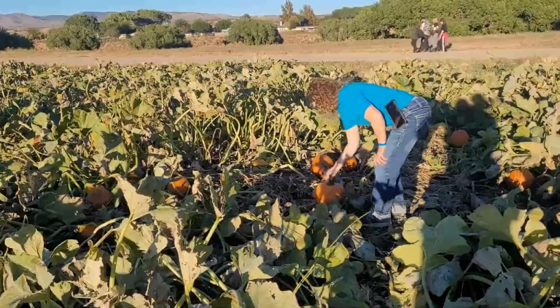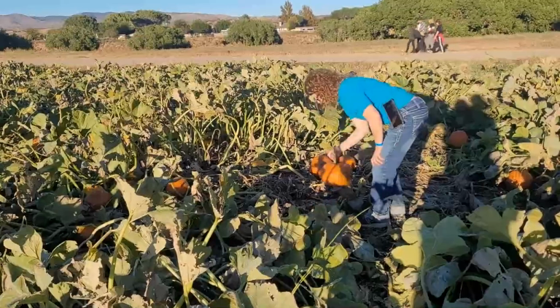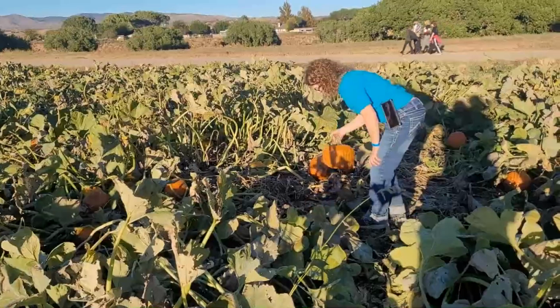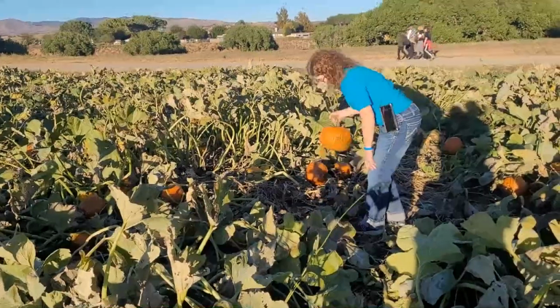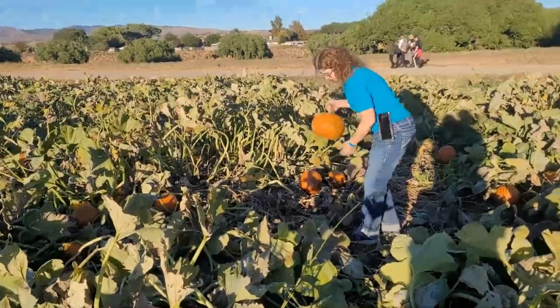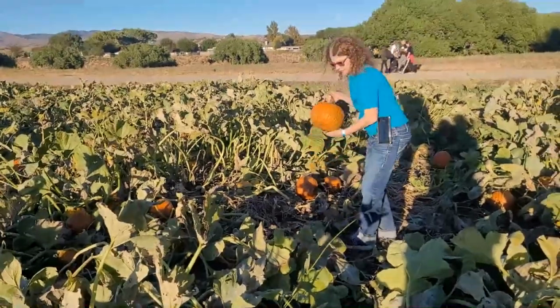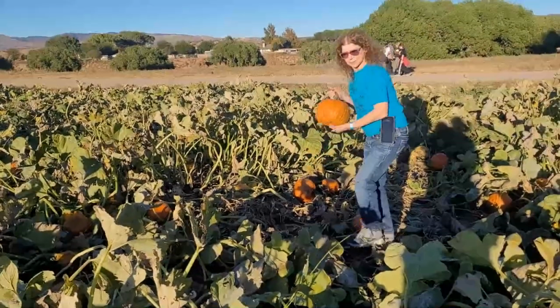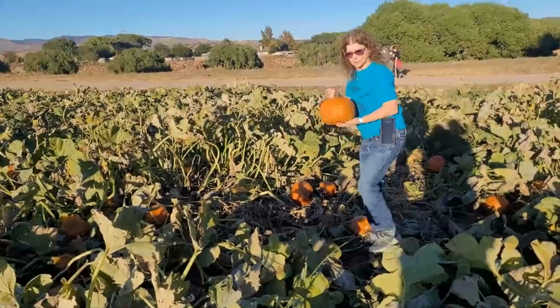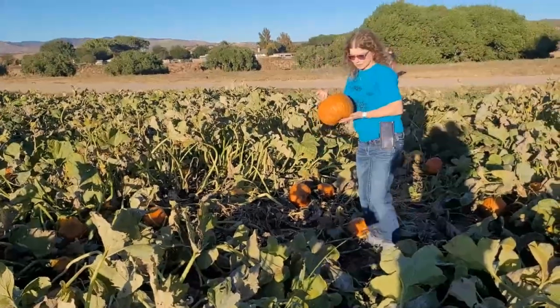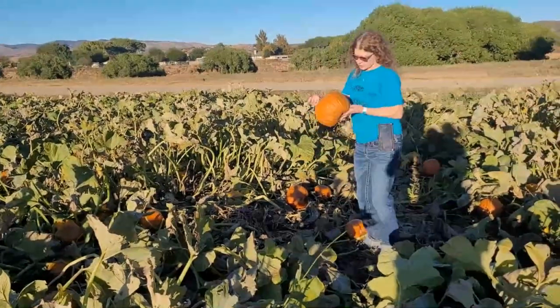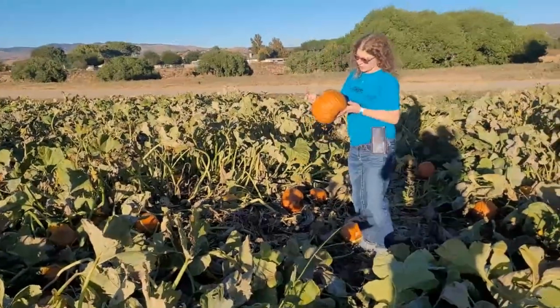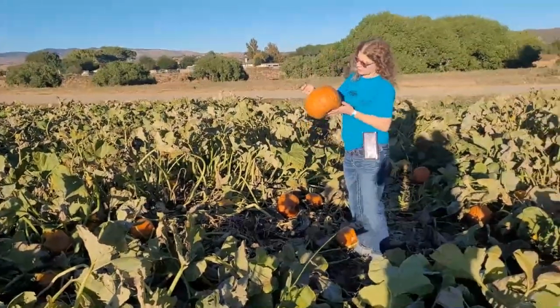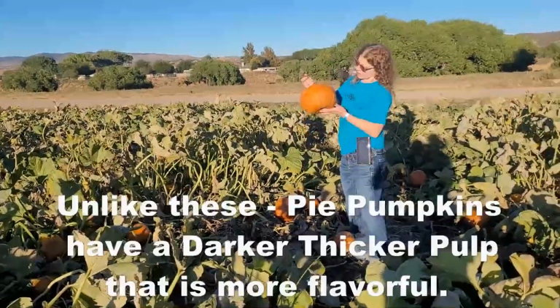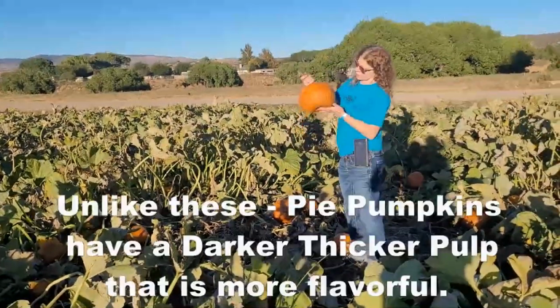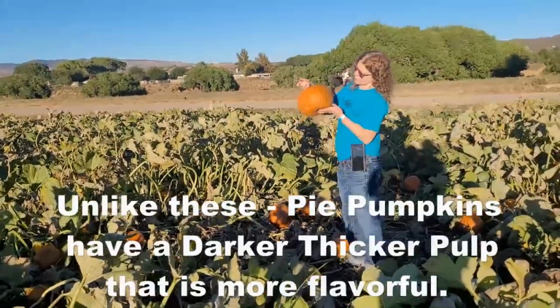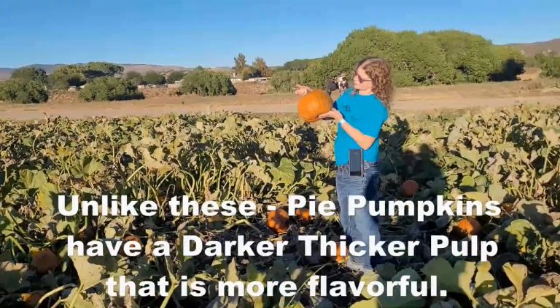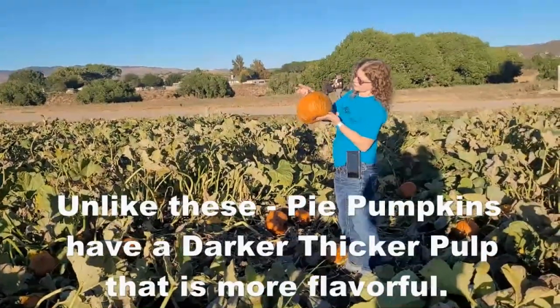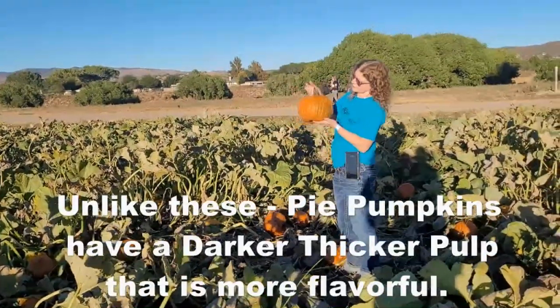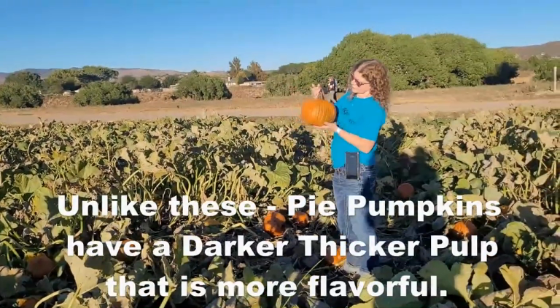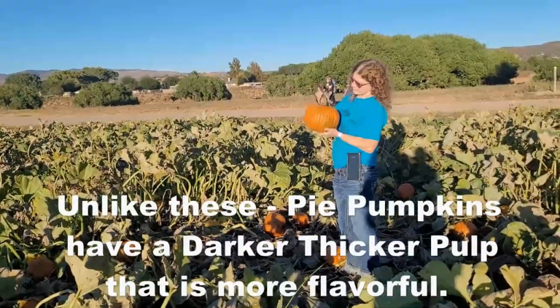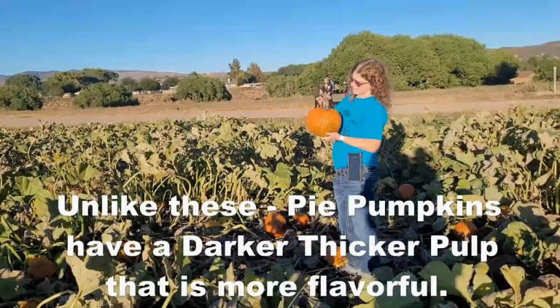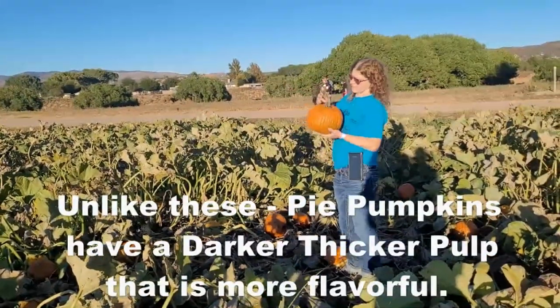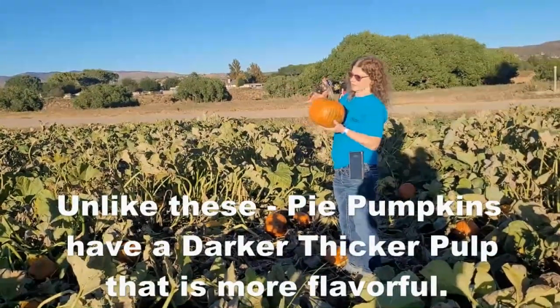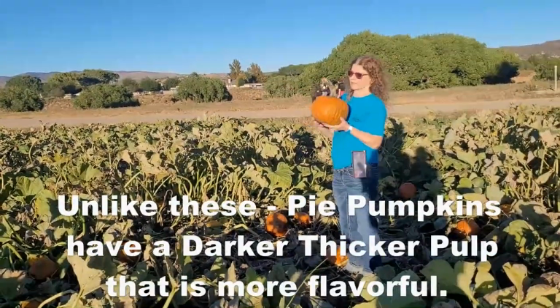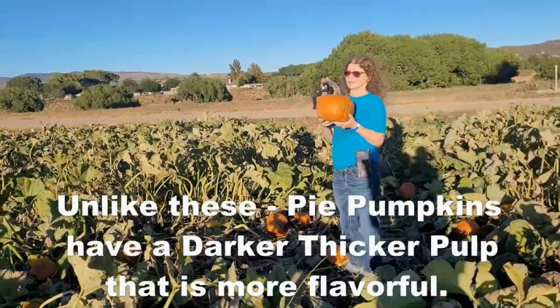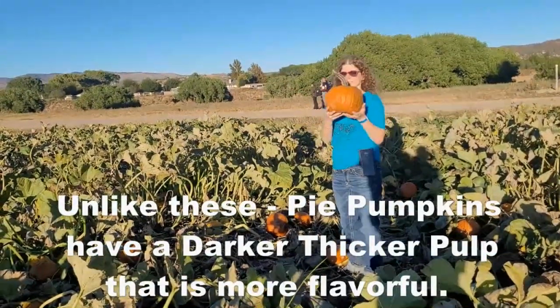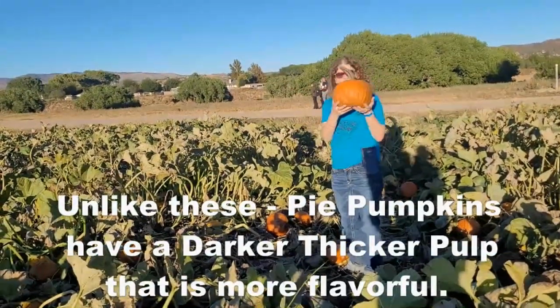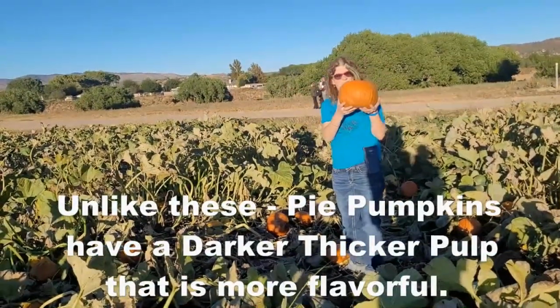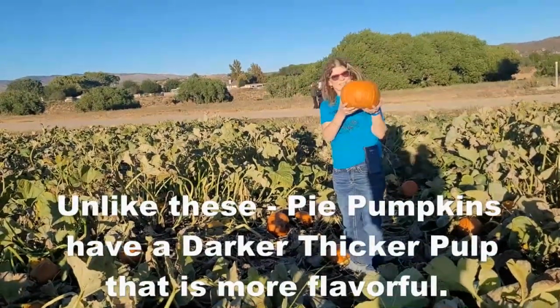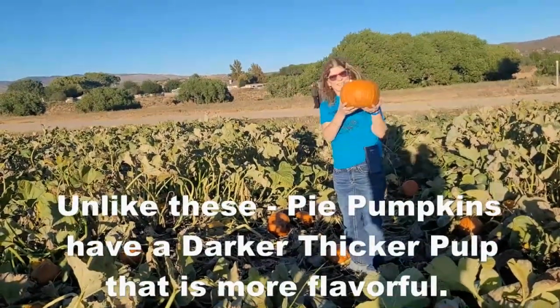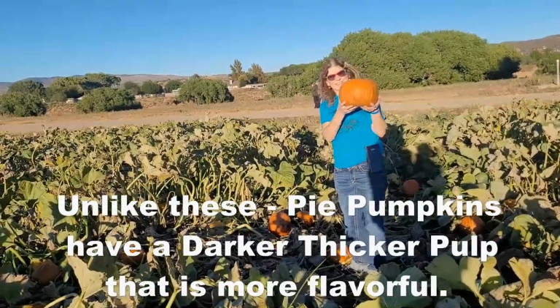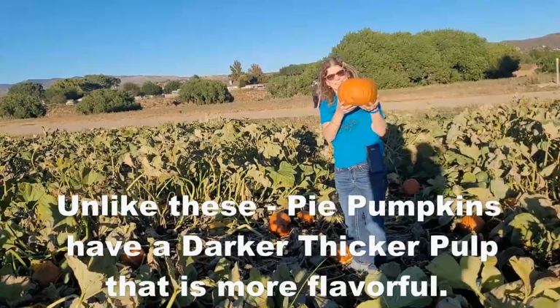This one looks like a pretty good jack-o'-lantern one. I like the stem — it's kind of cool.